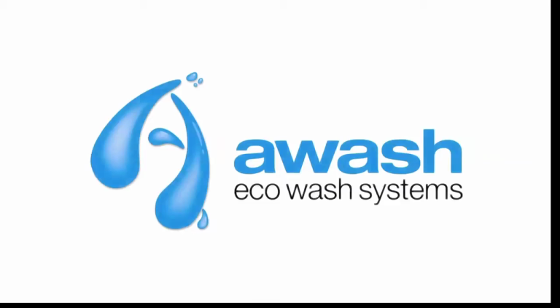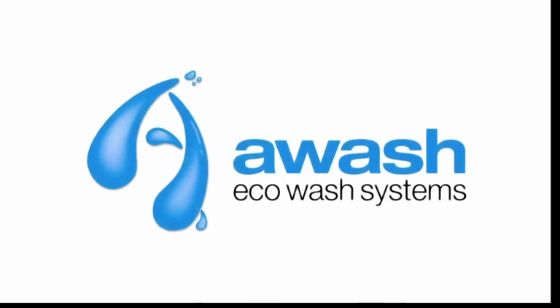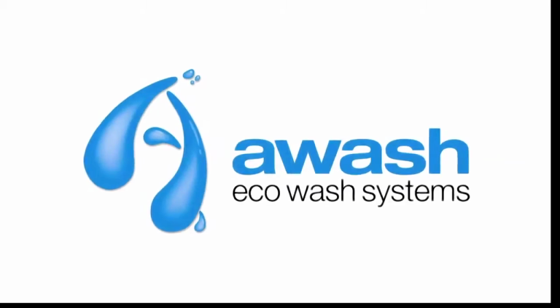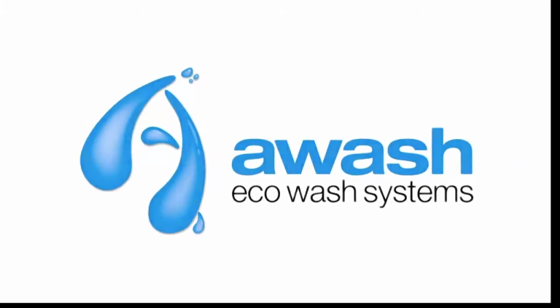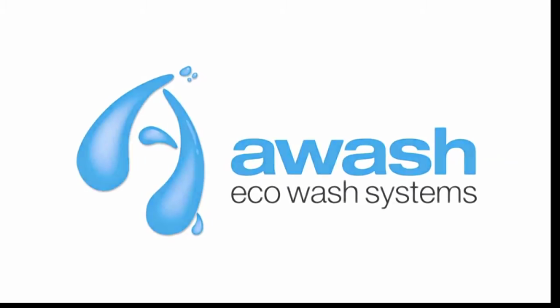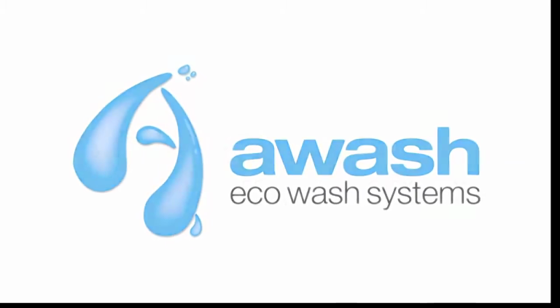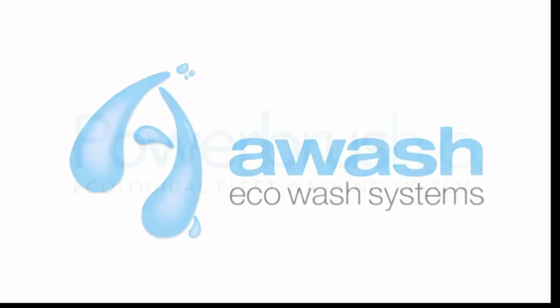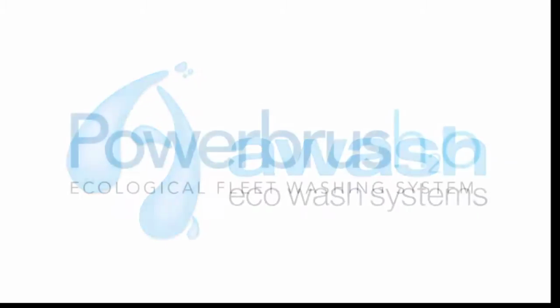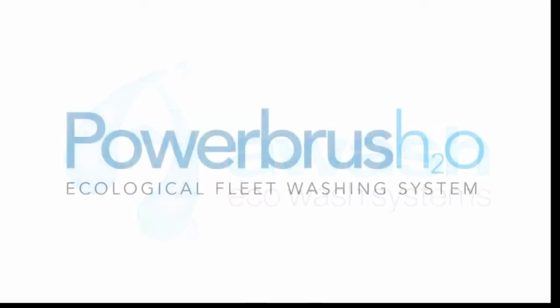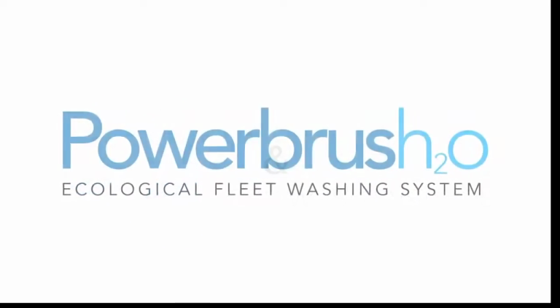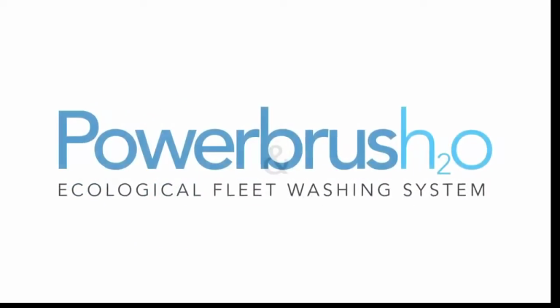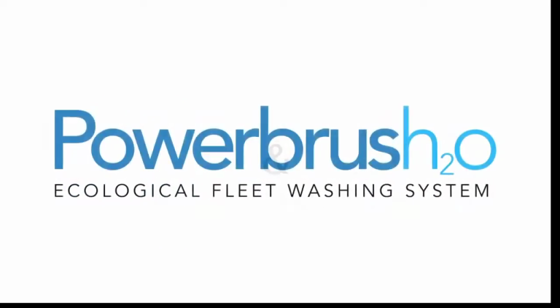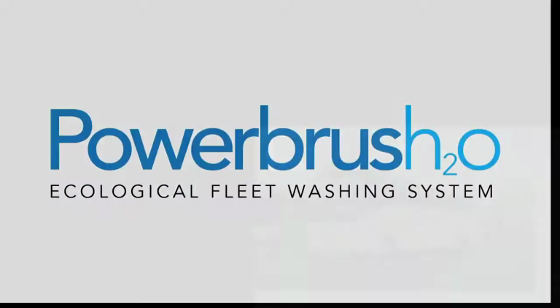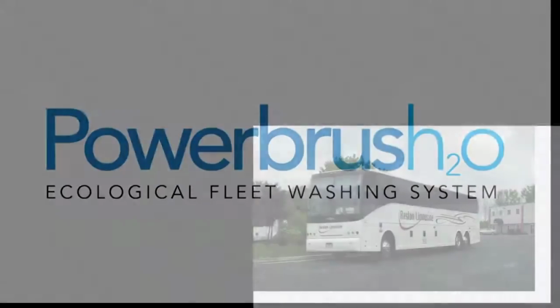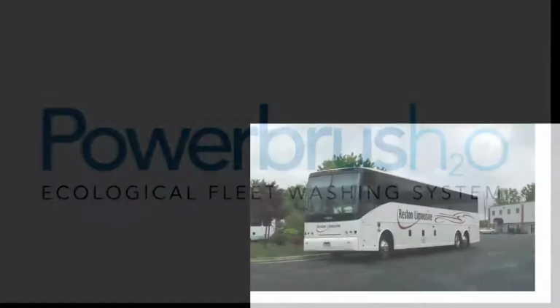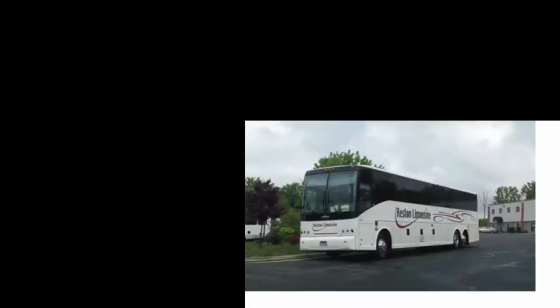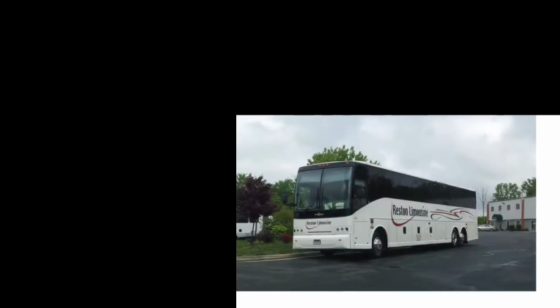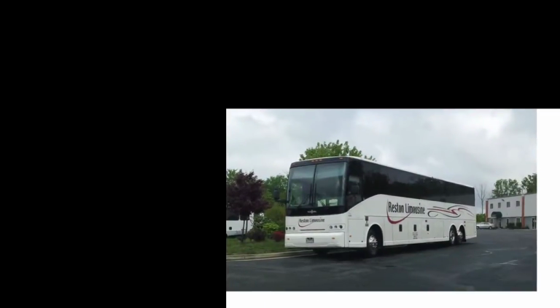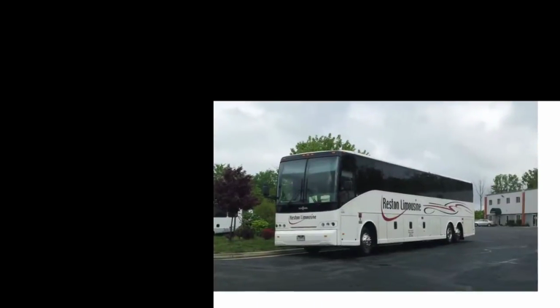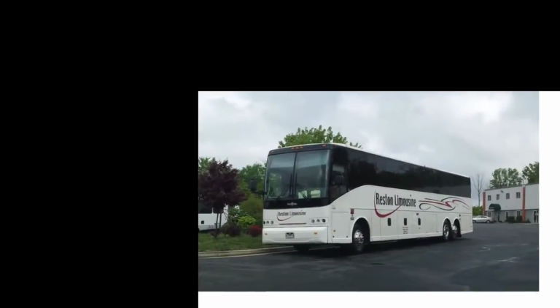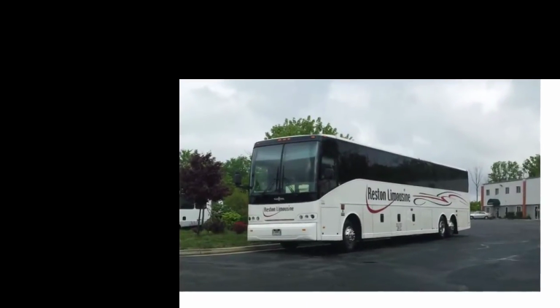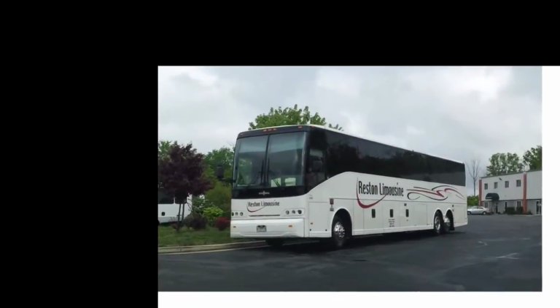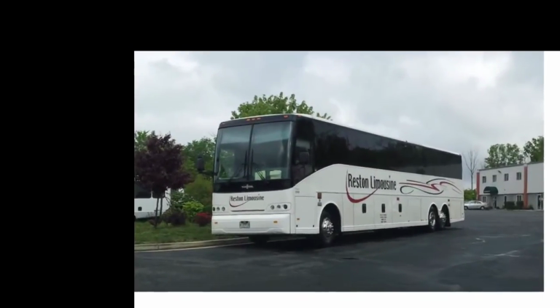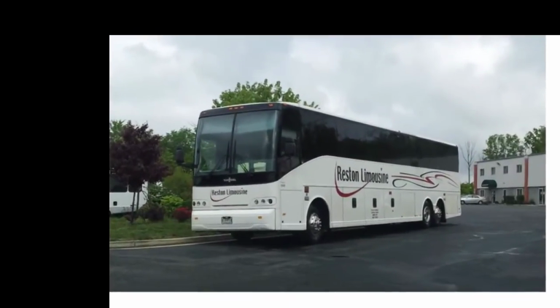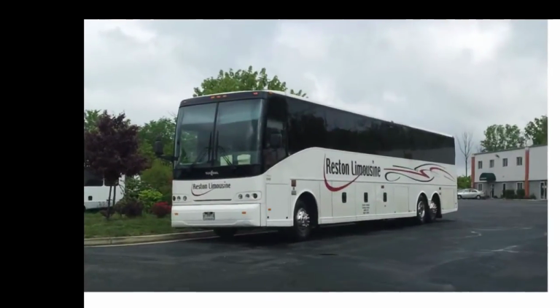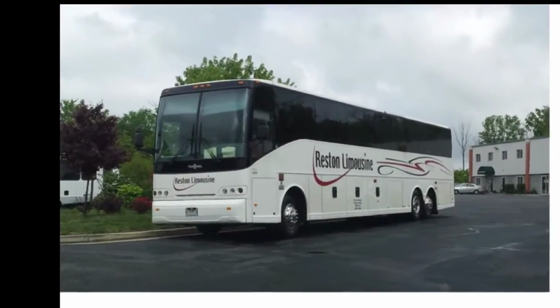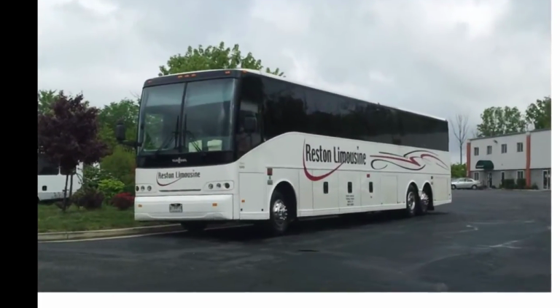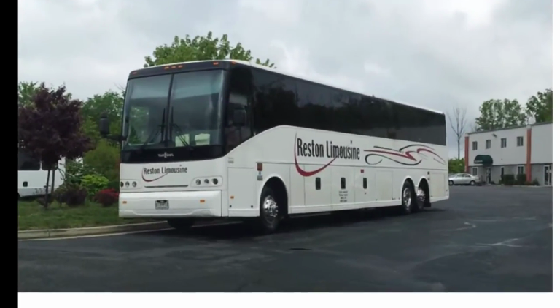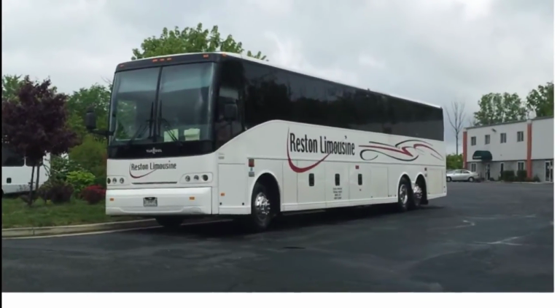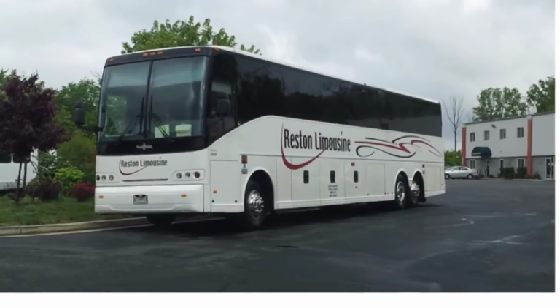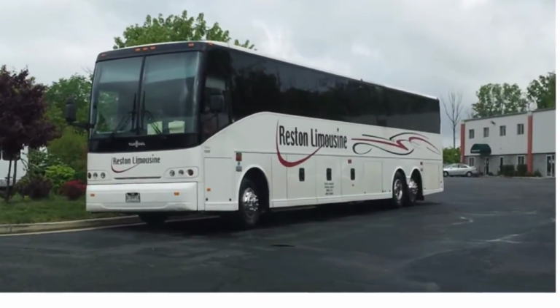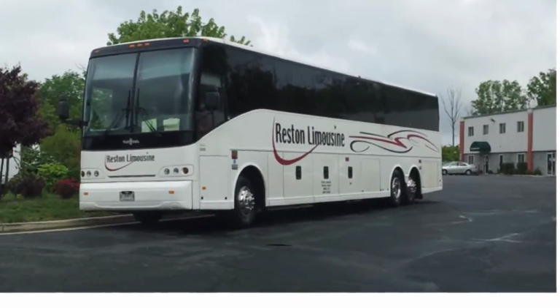Hi, this is Jack Jackson from Awash. Today we want to show you a video with one of our great customers, Reston Limousine.